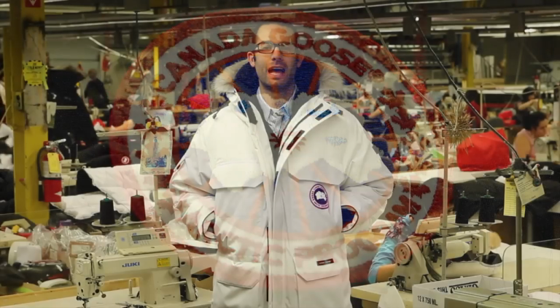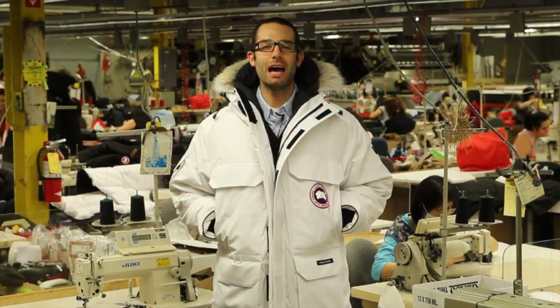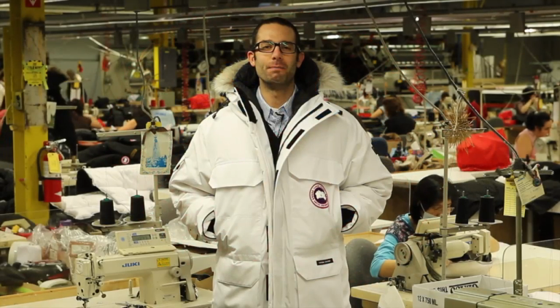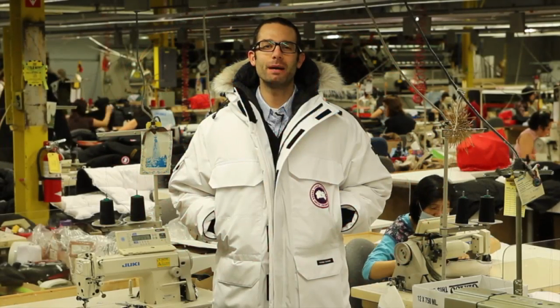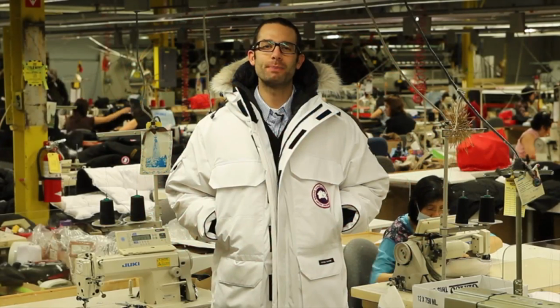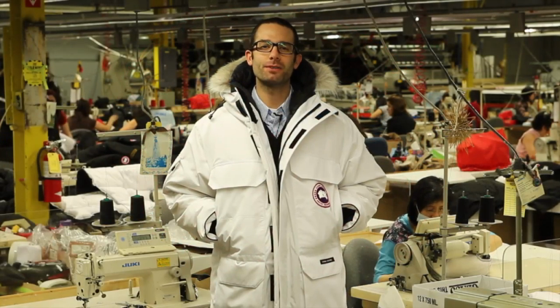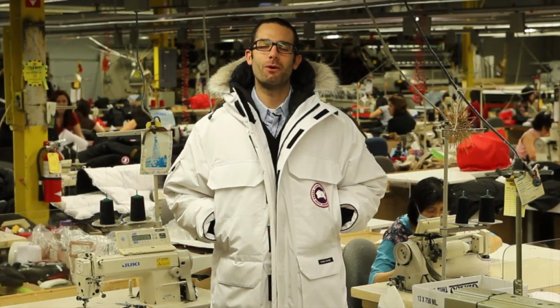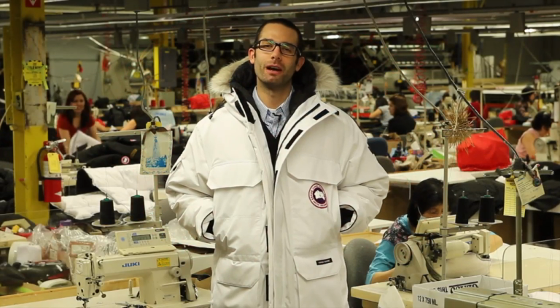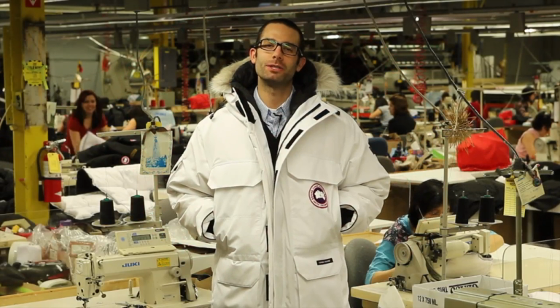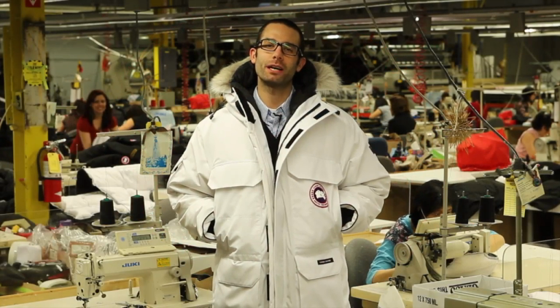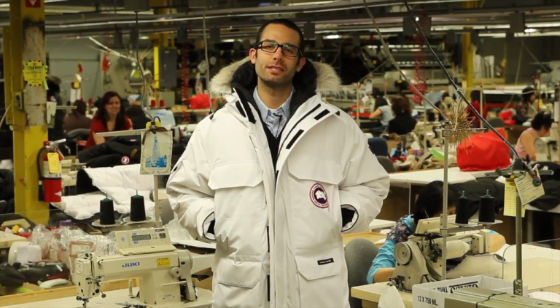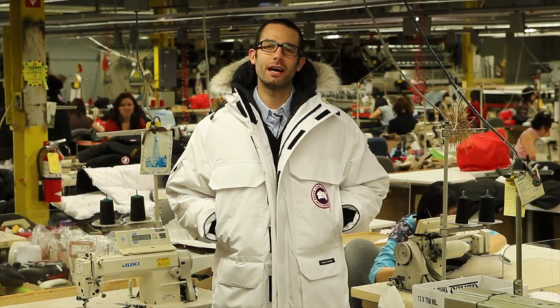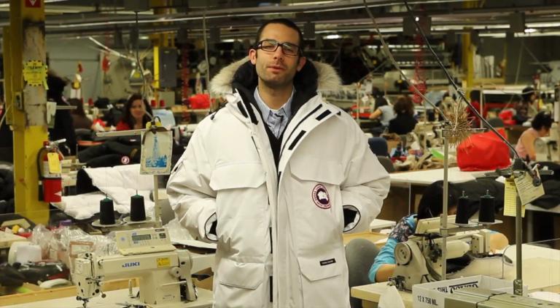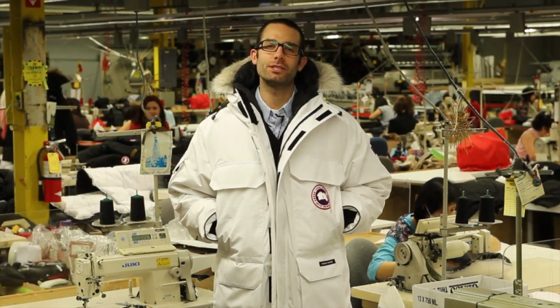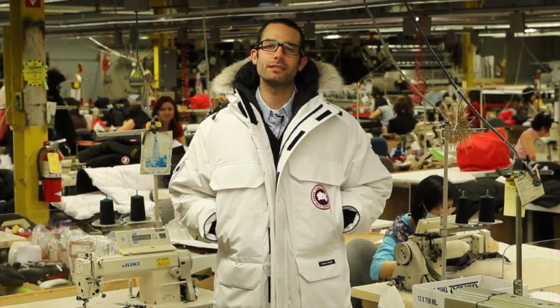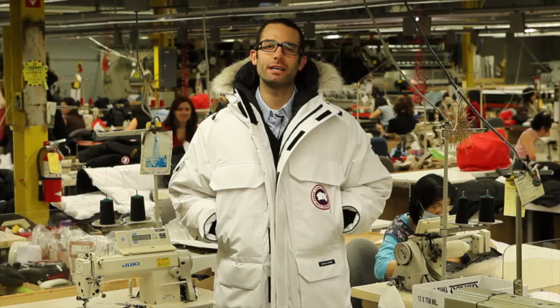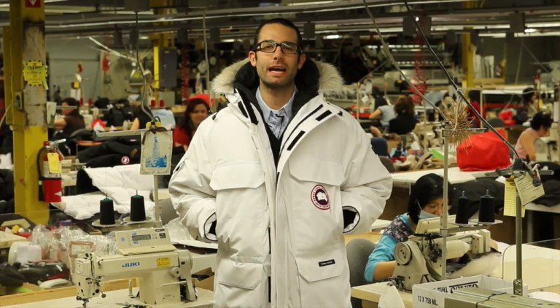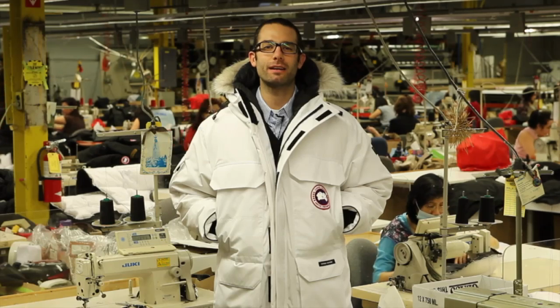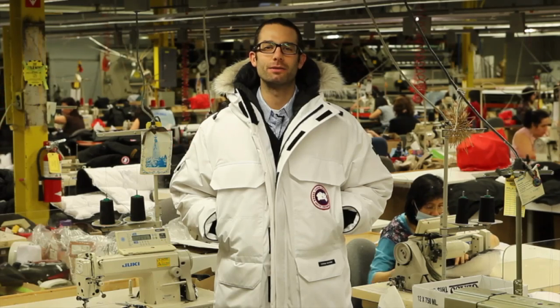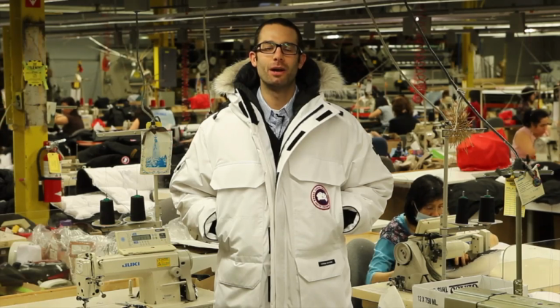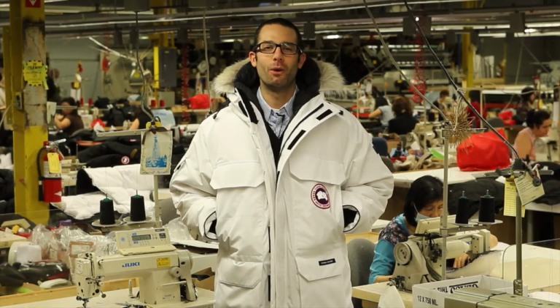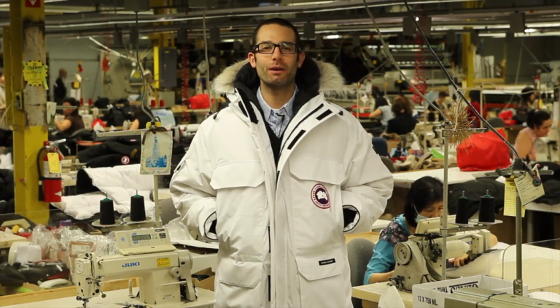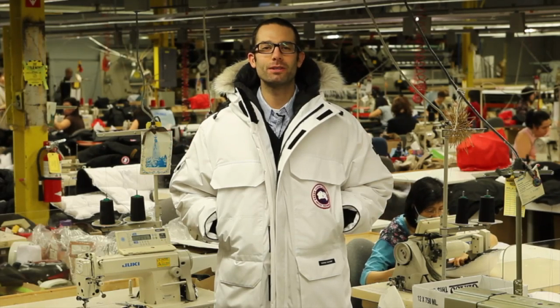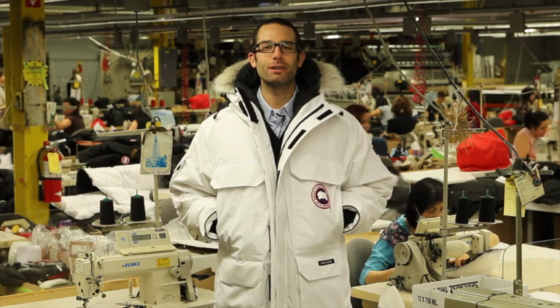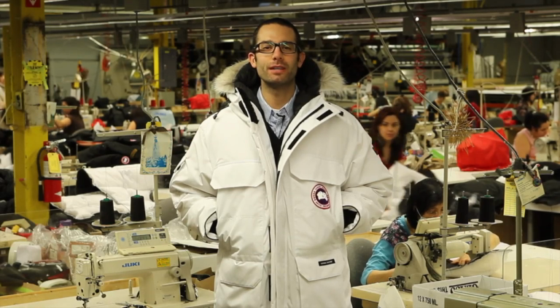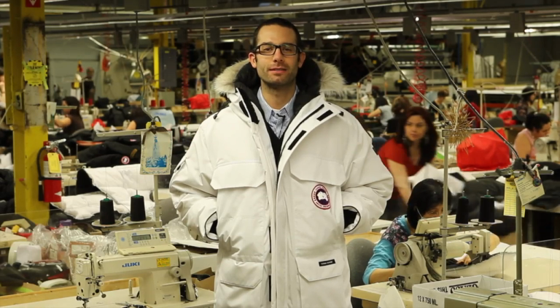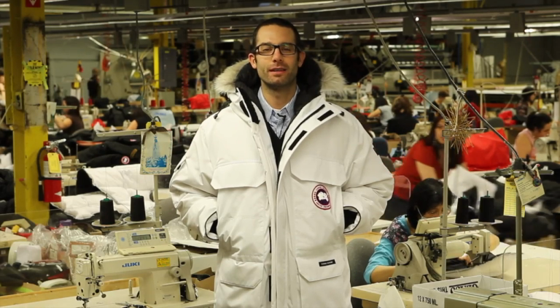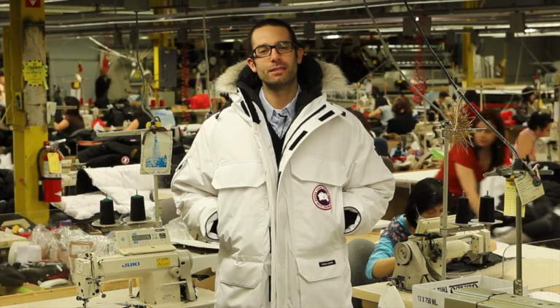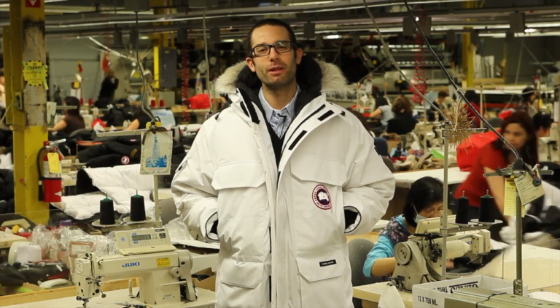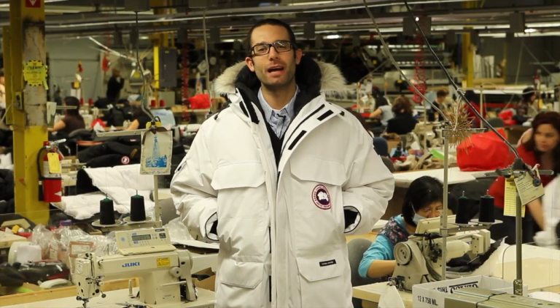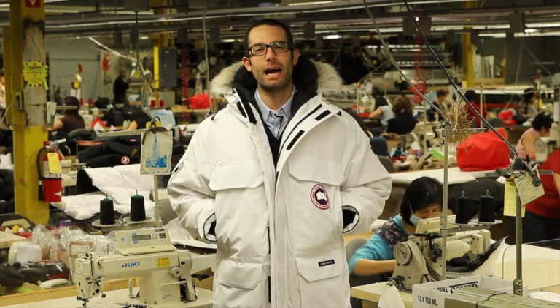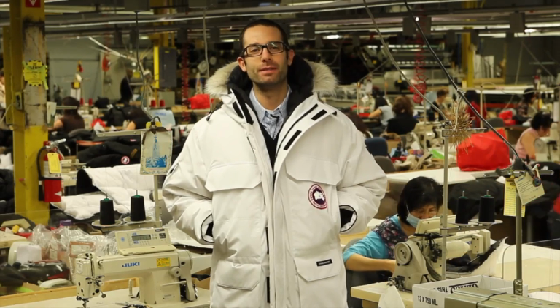Hi, my name is Spencer Orr and I'm the Director of Design and Merchandising here at Canada Goose. Welcome to the Goosenest. This is where the magic happens.